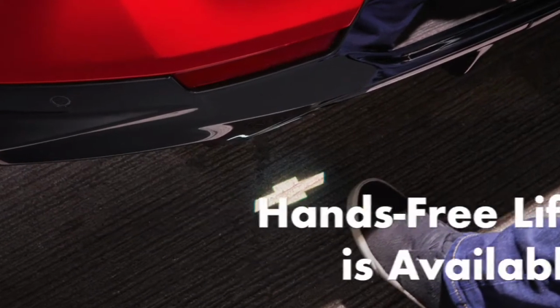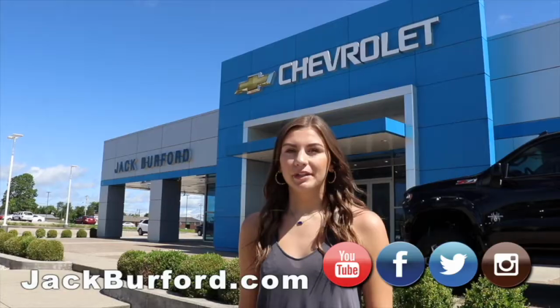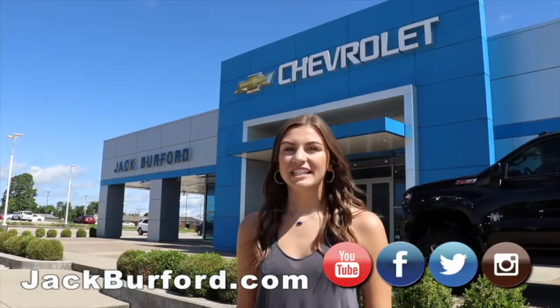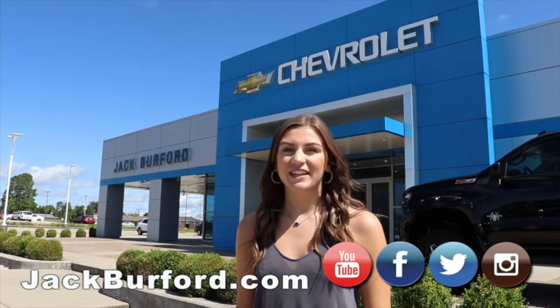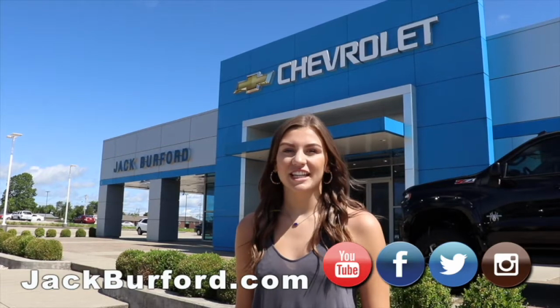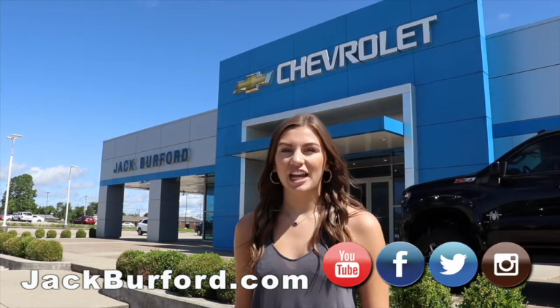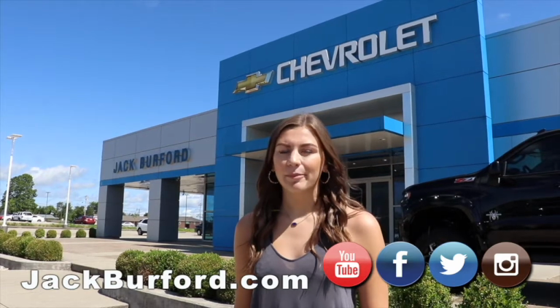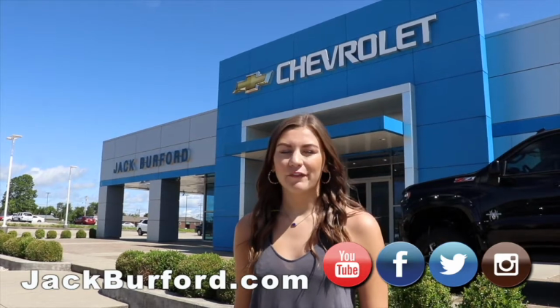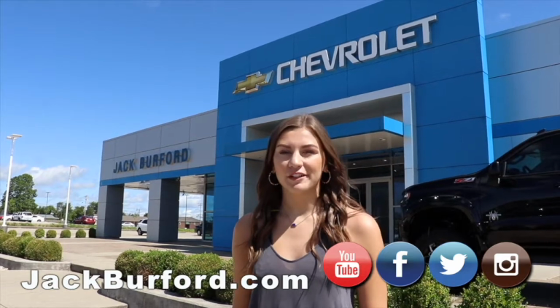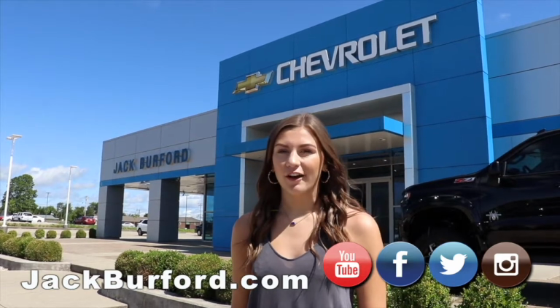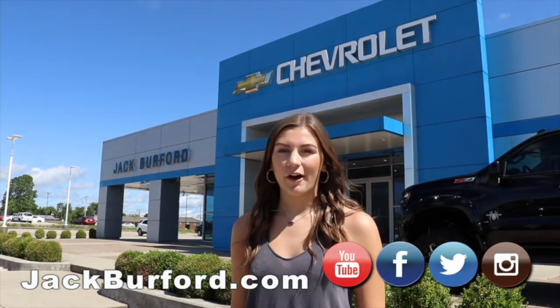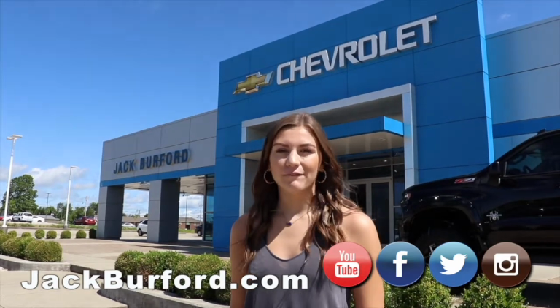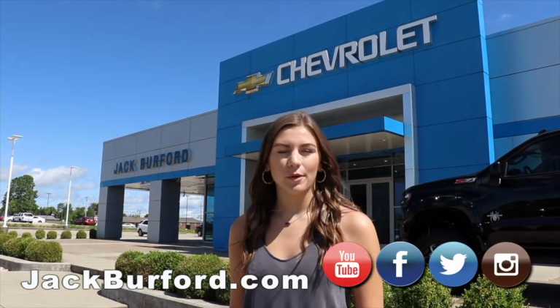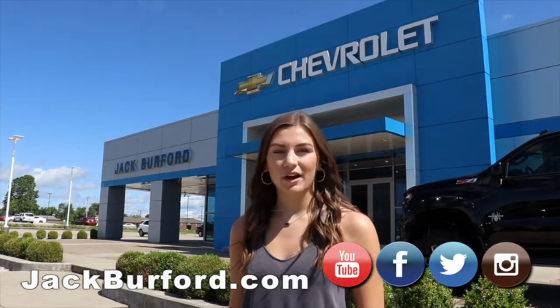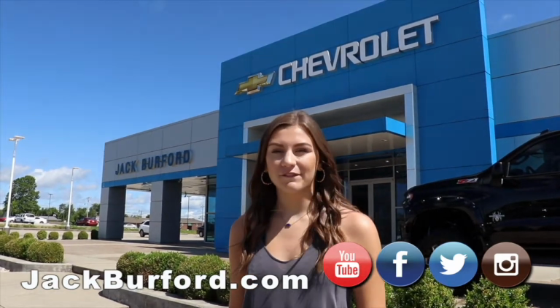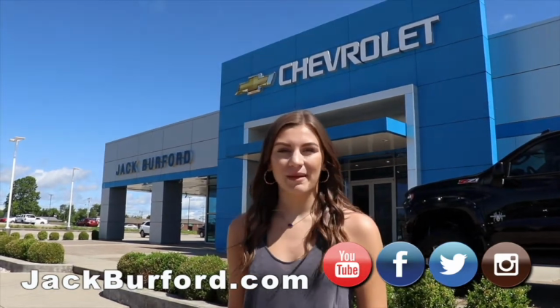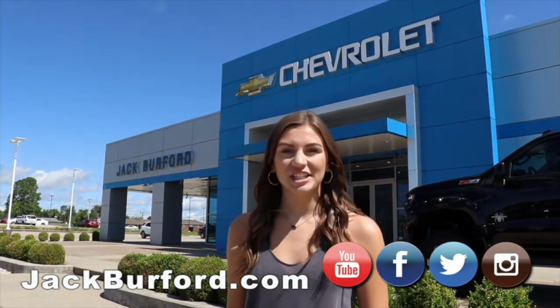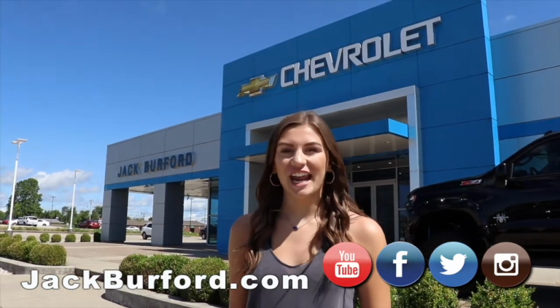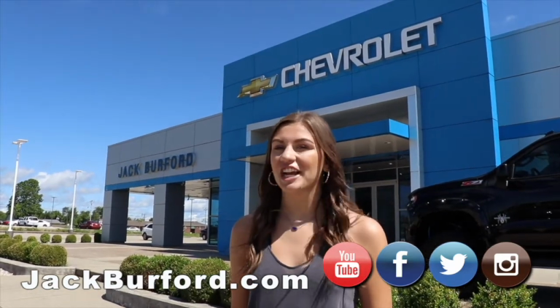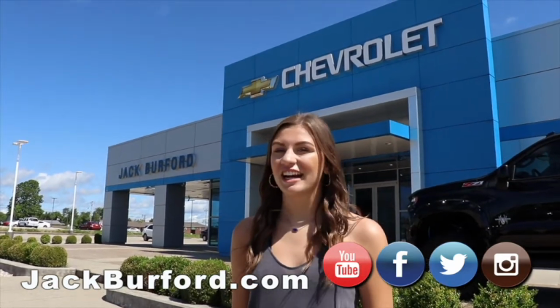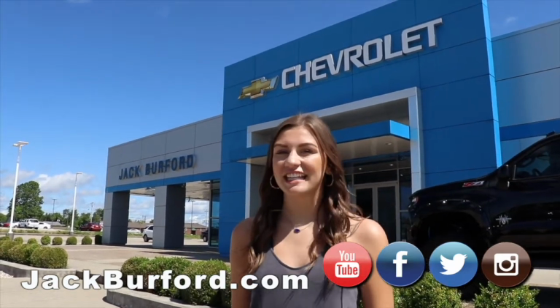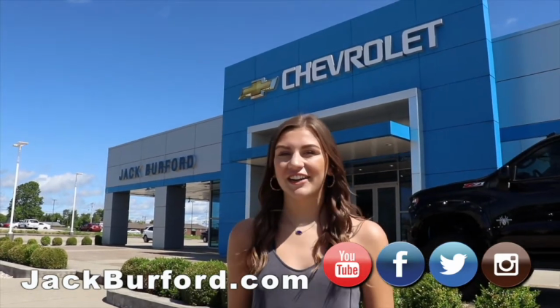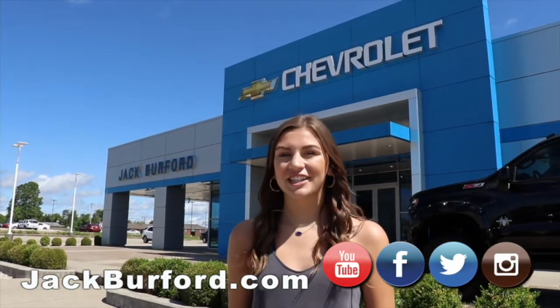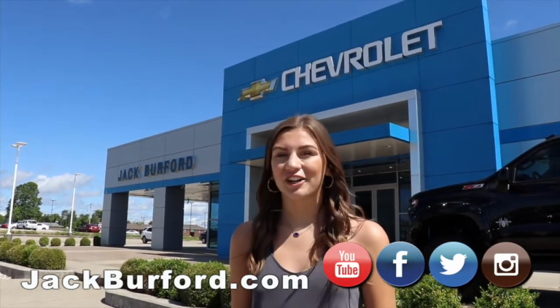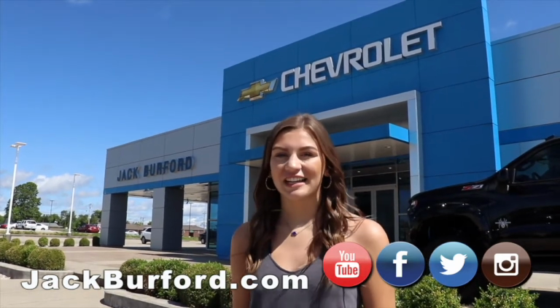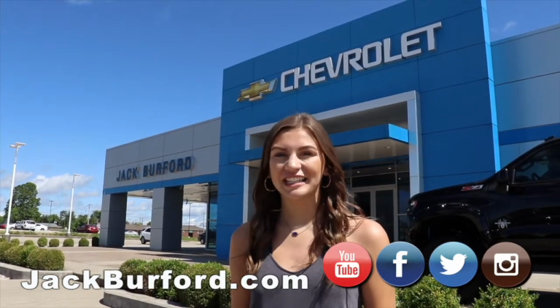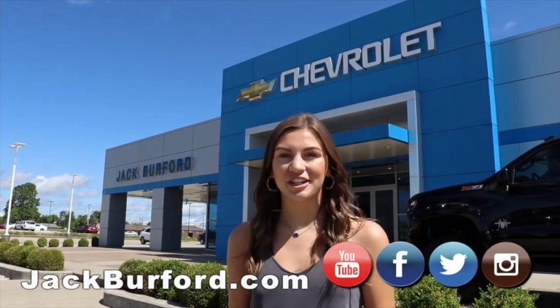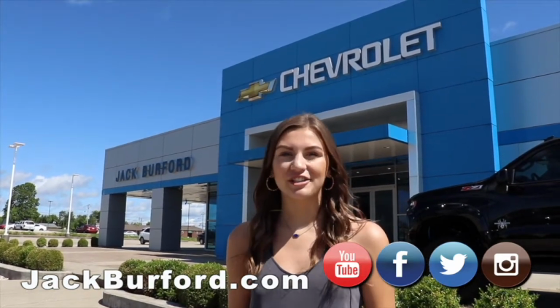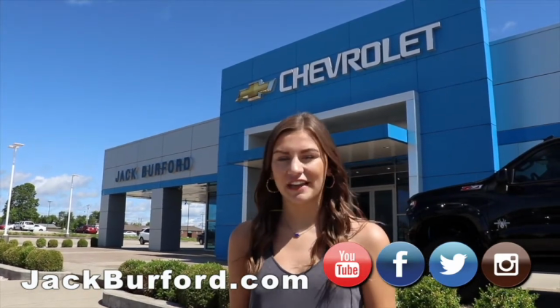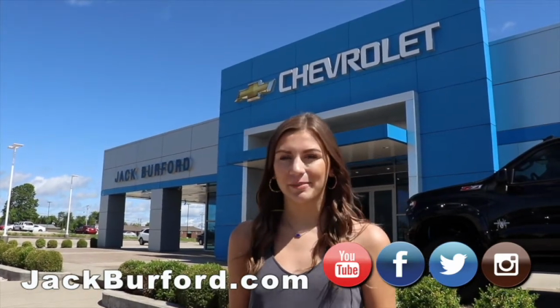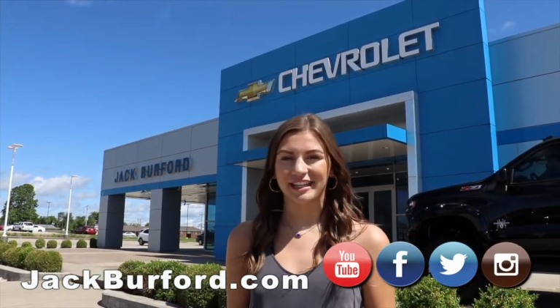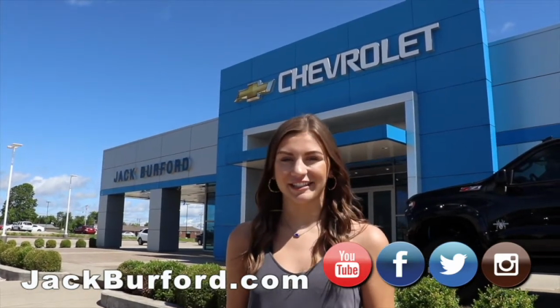Please visit JackBurfer.com for more information and great savings on your next new Chevy Blazer.